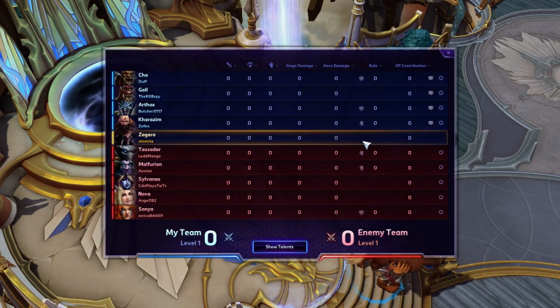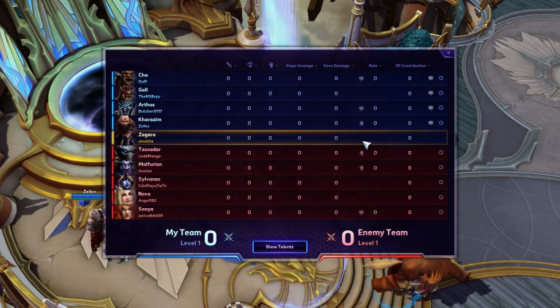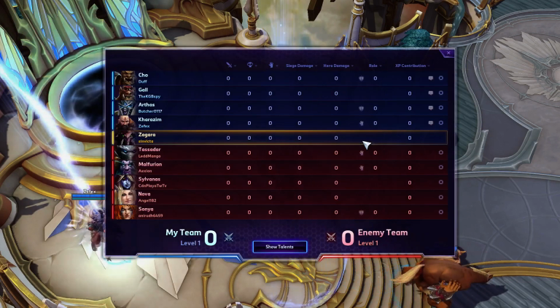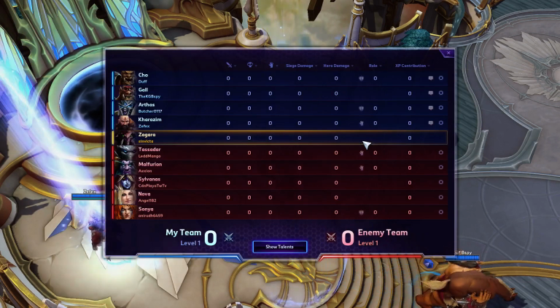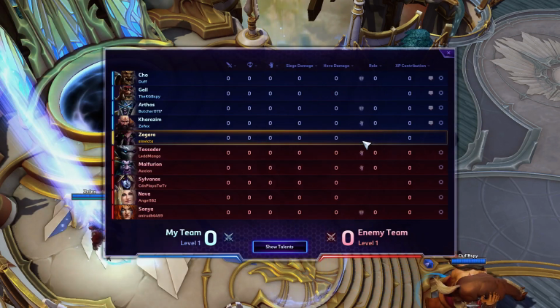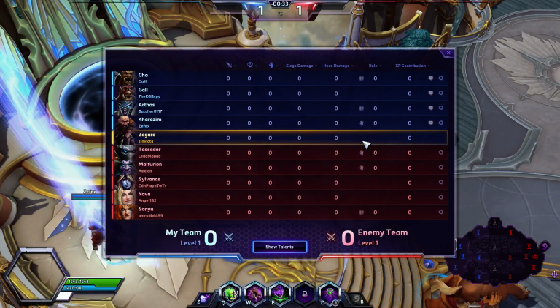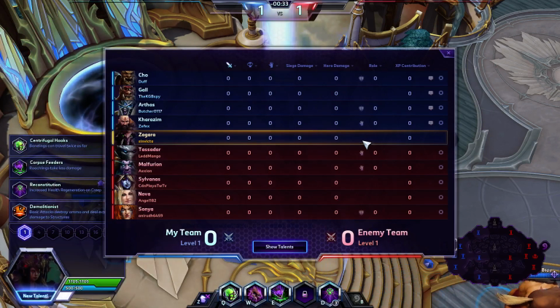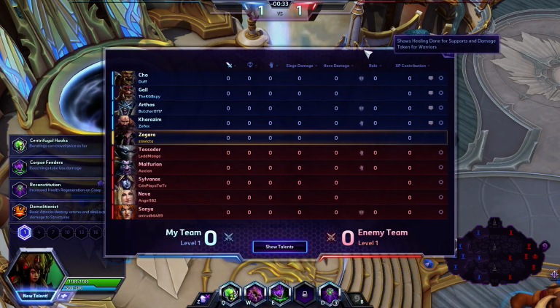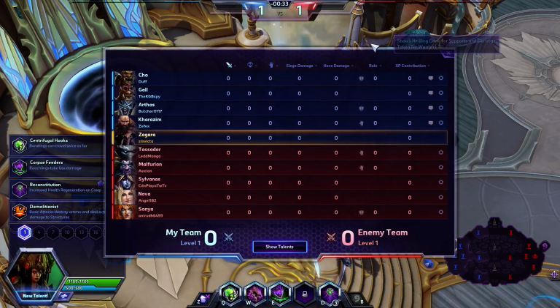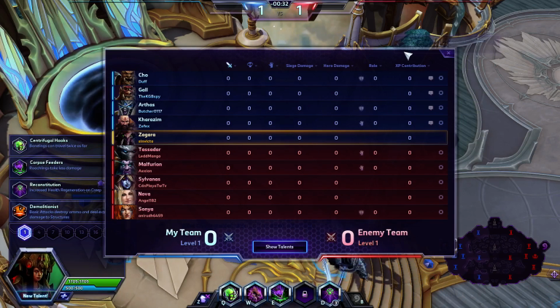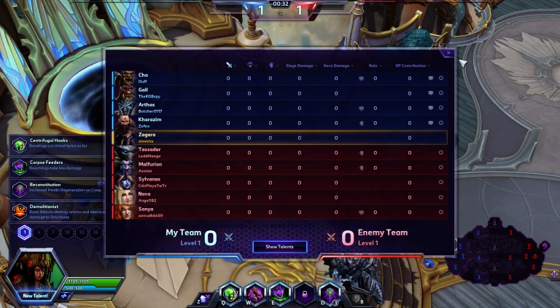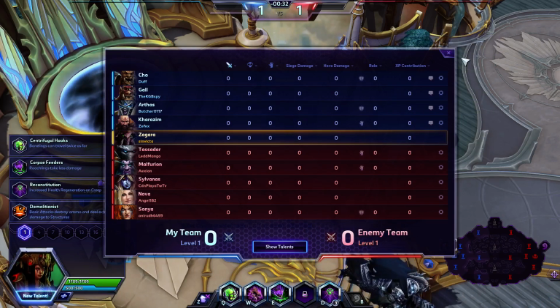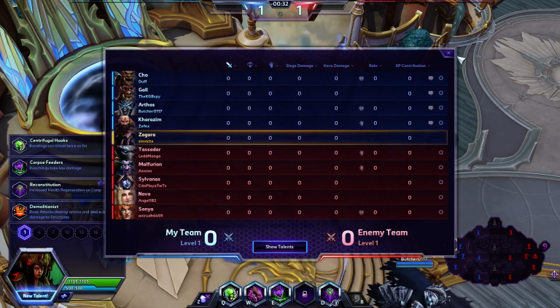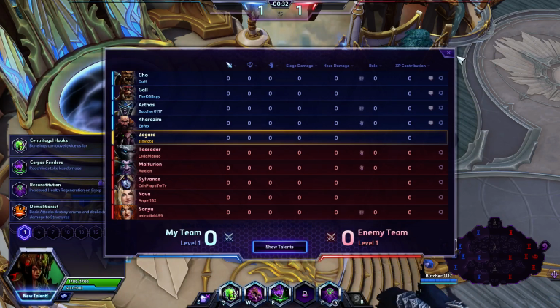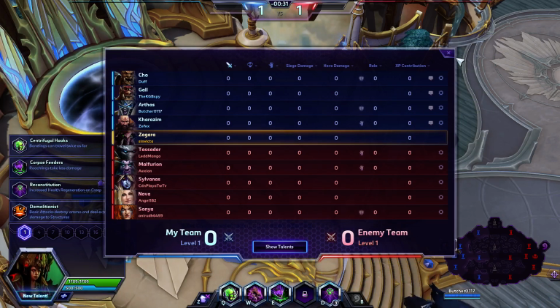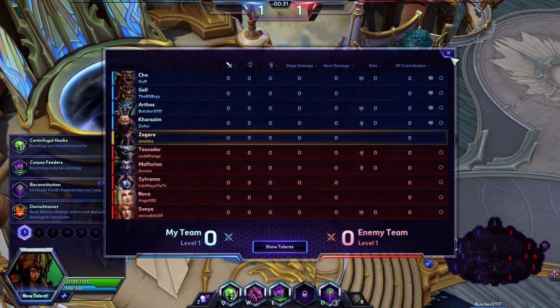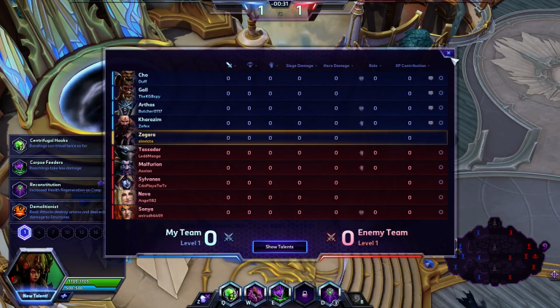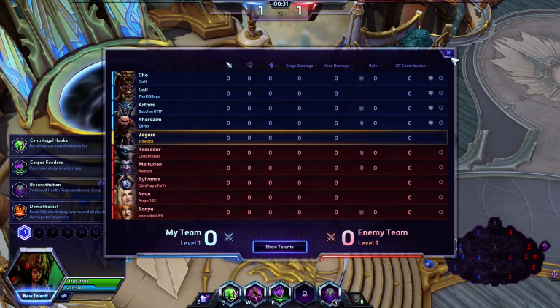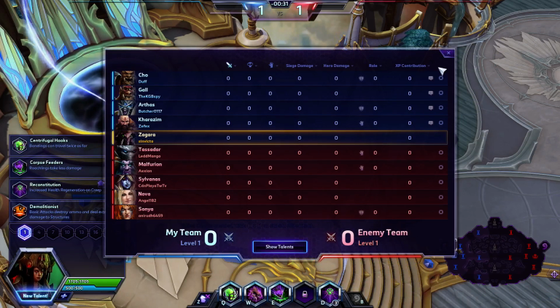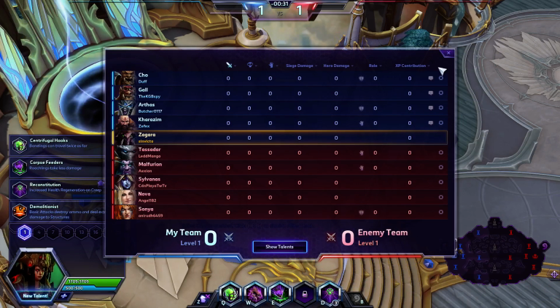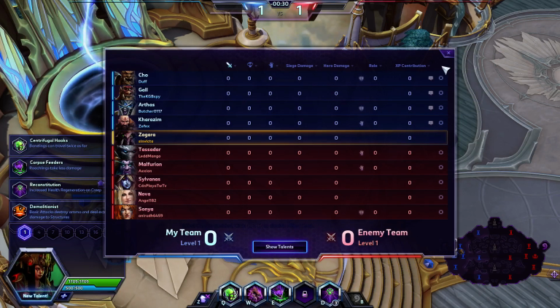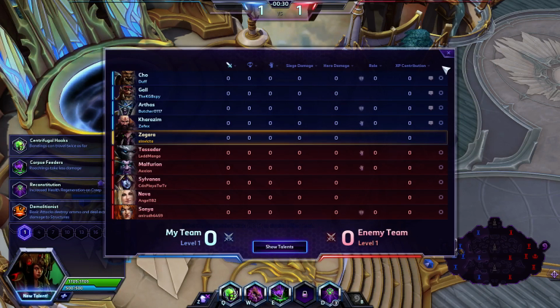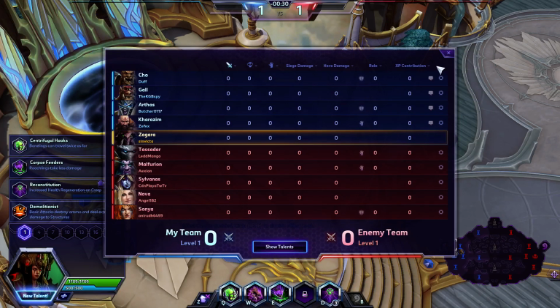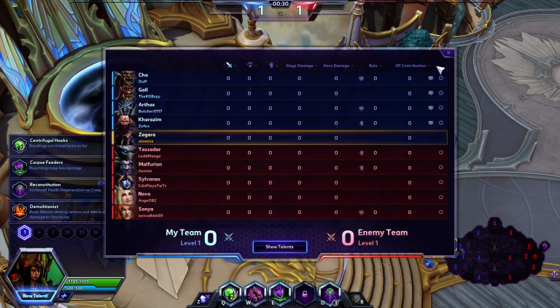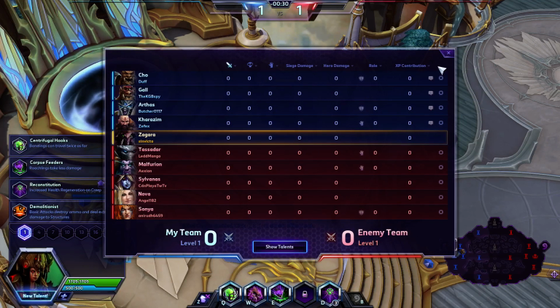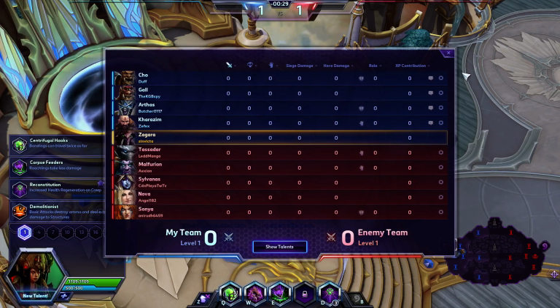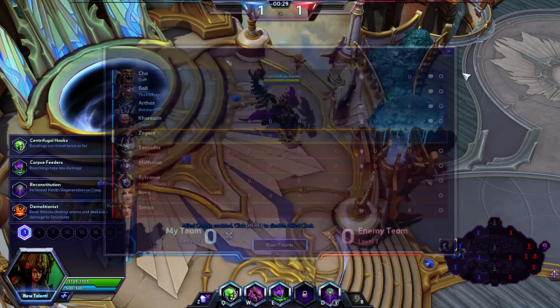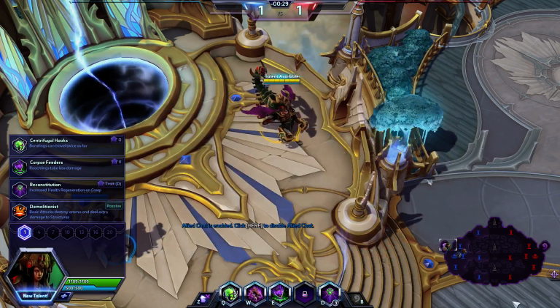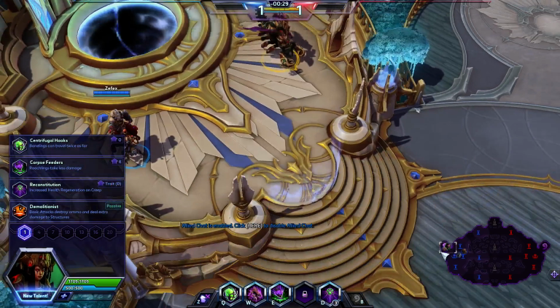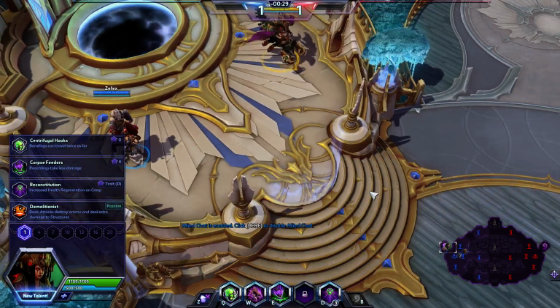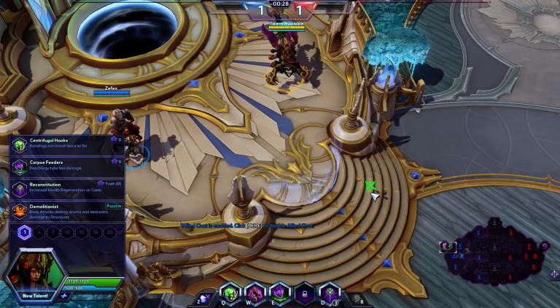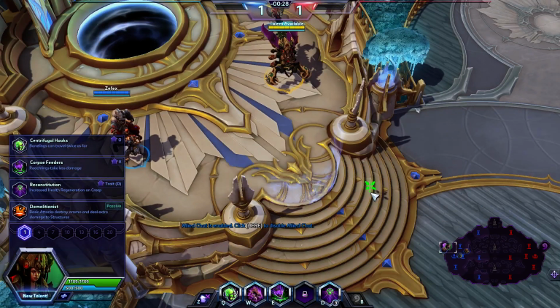You have Cho'Gall, Arthas, Kharazim, and Zagara taking on Tassadar, Malfurion, Sylvanas, Nova, and Sonya.